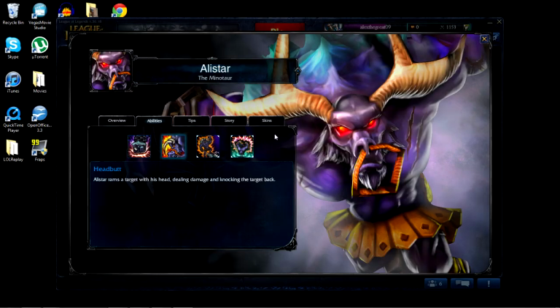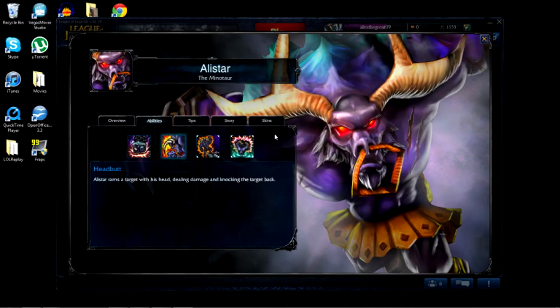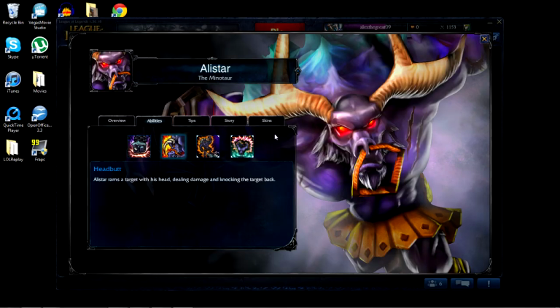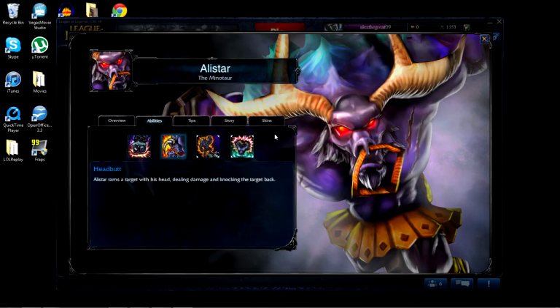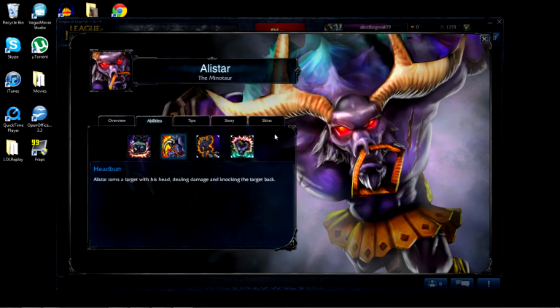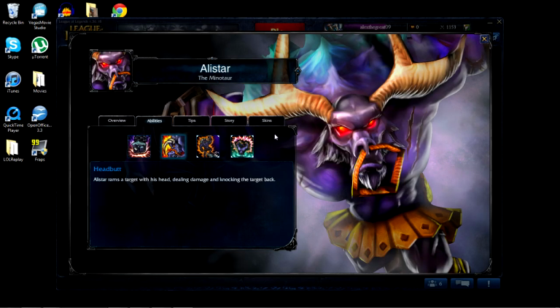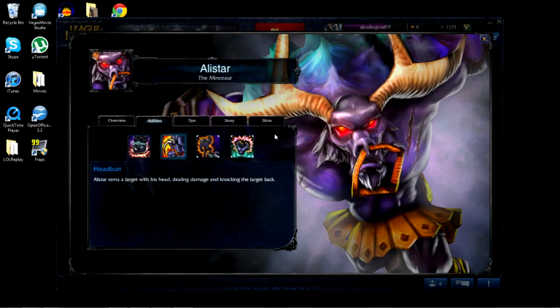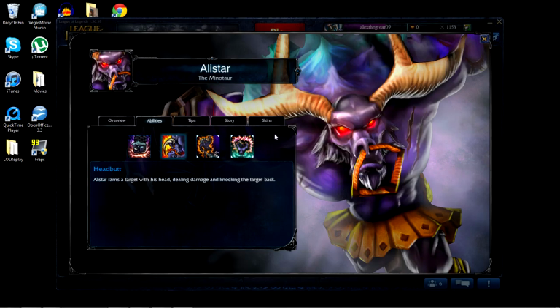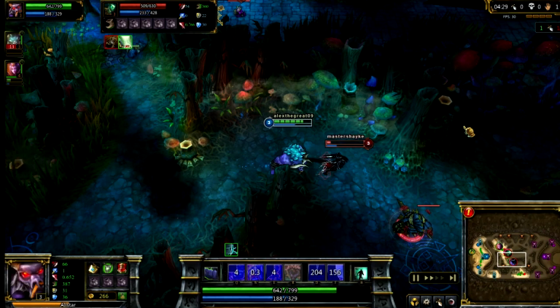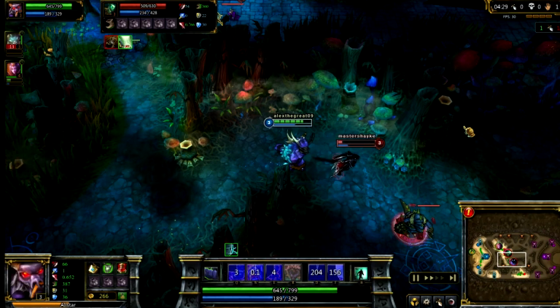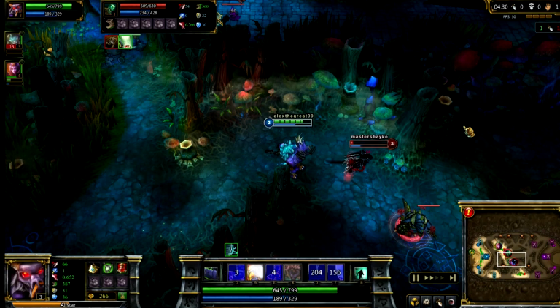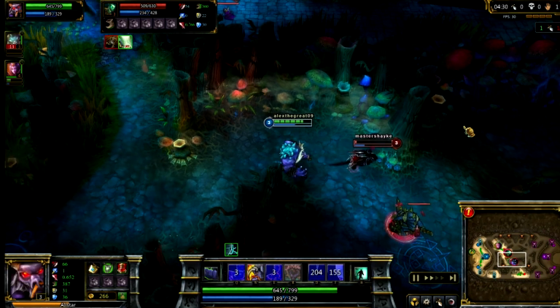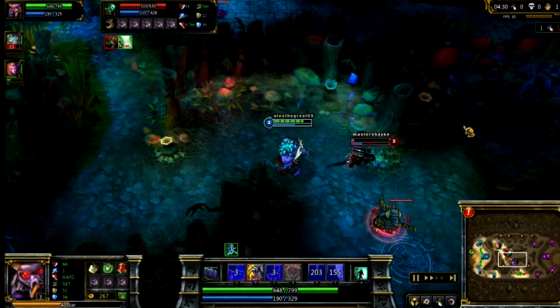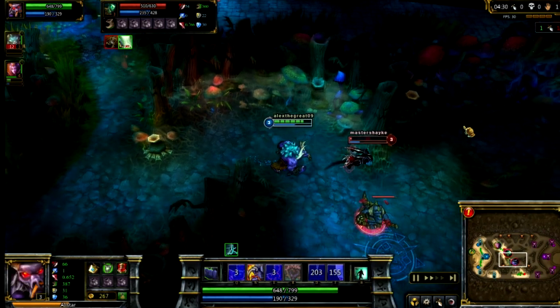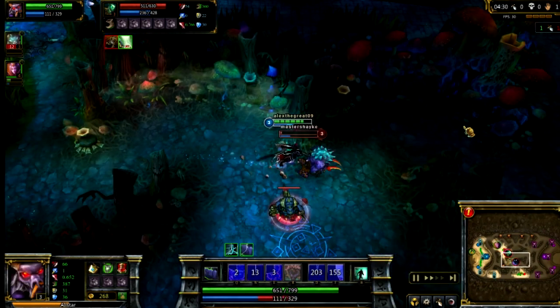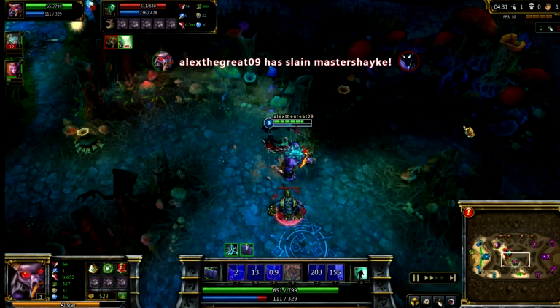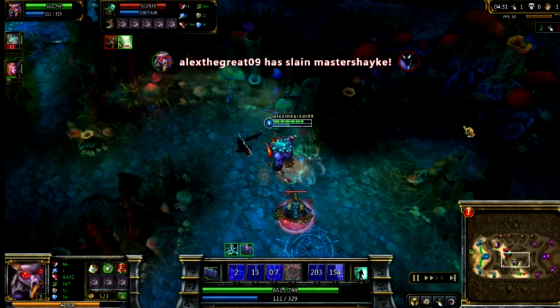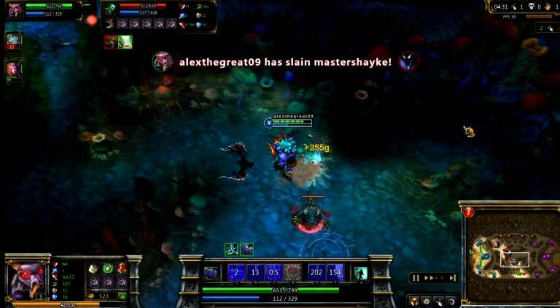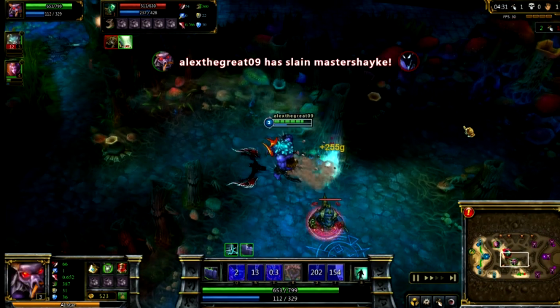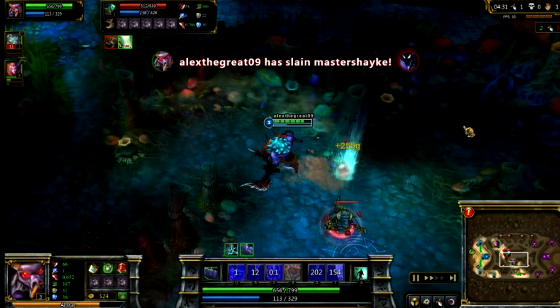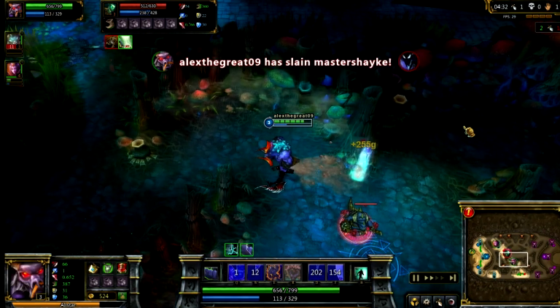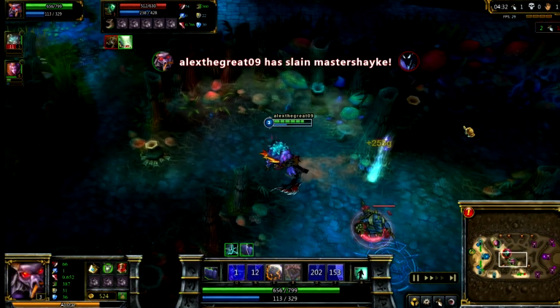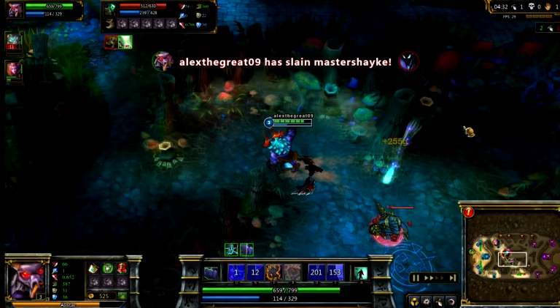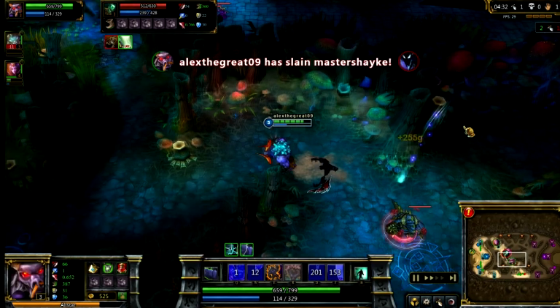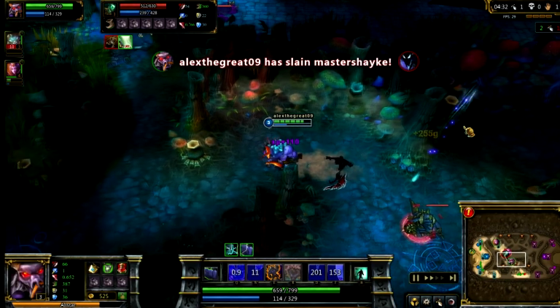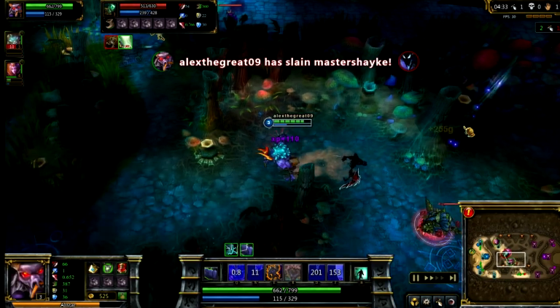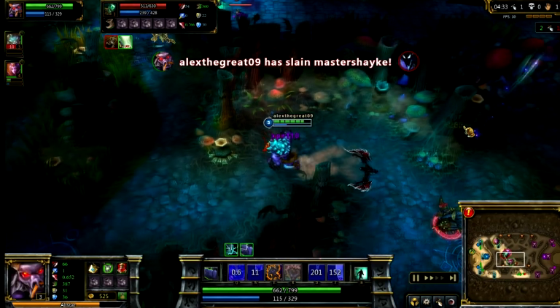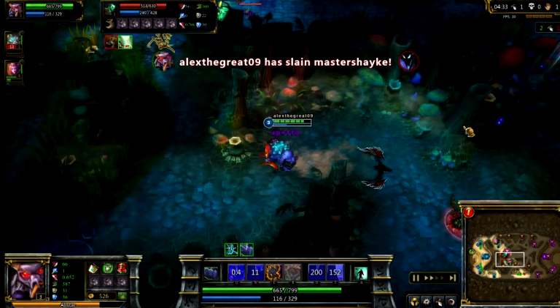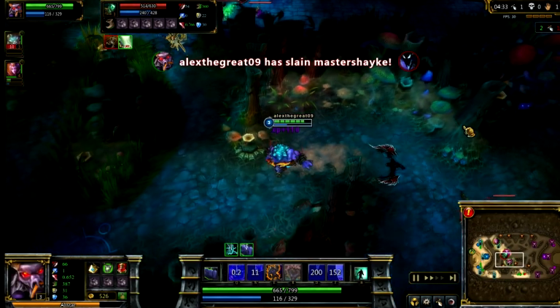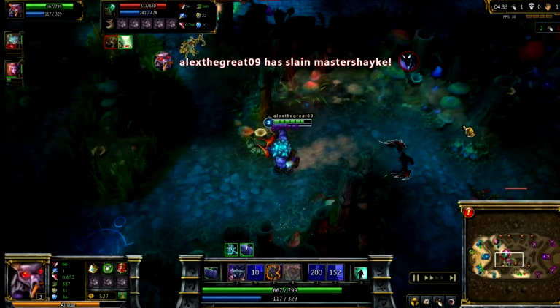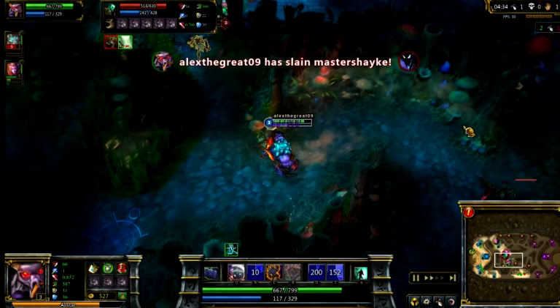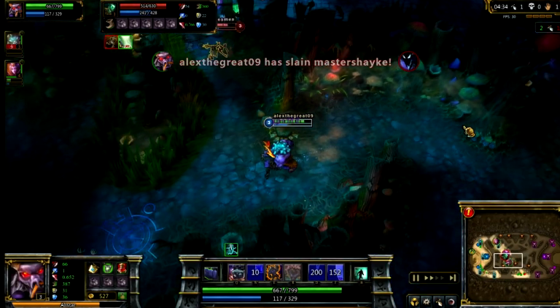Alistar's next ability is Headbutt. Alistar rams the target with his head, dealing damage and knocking the target back.